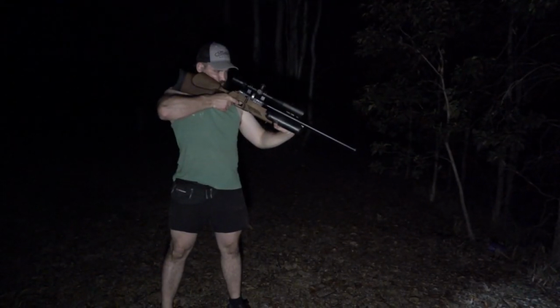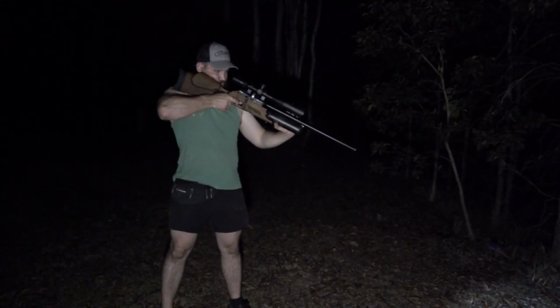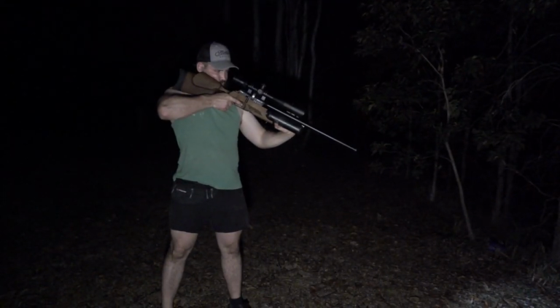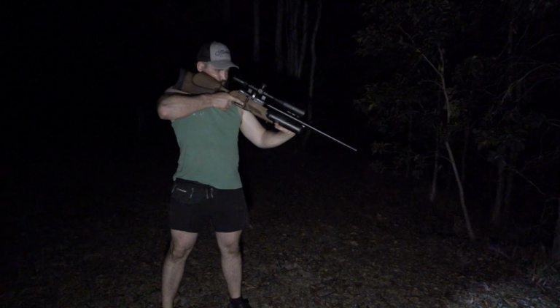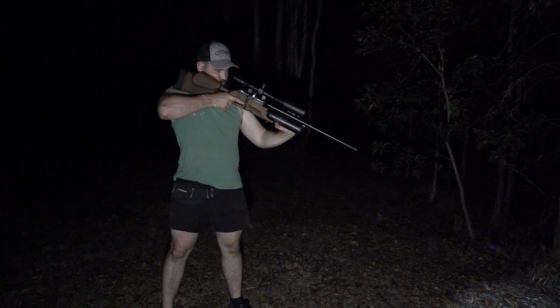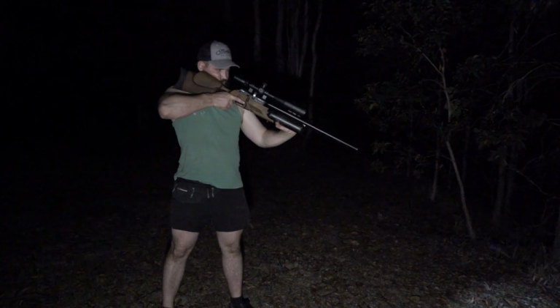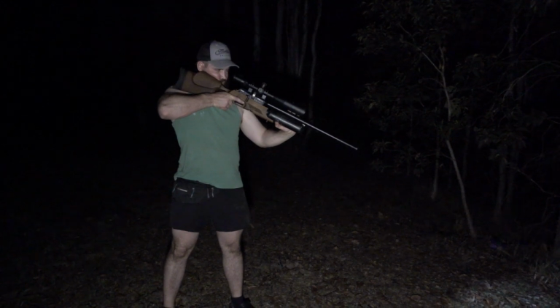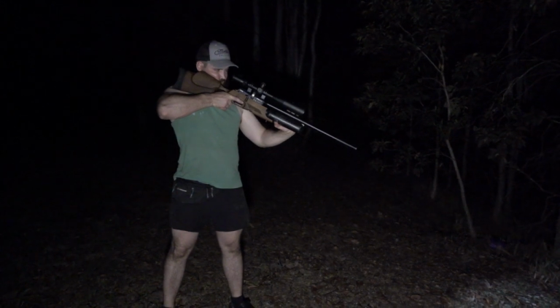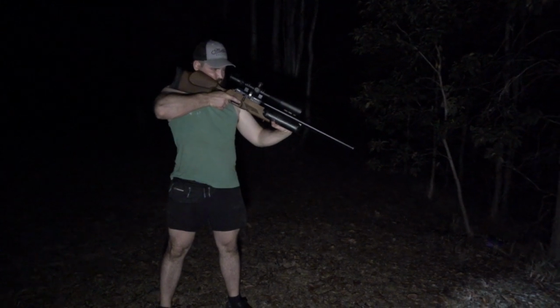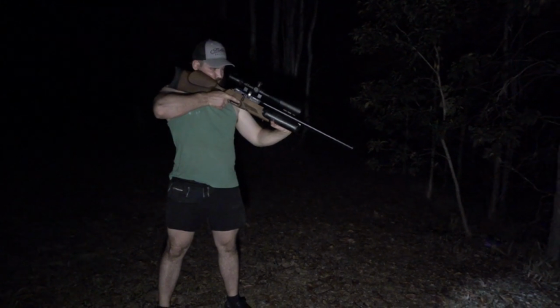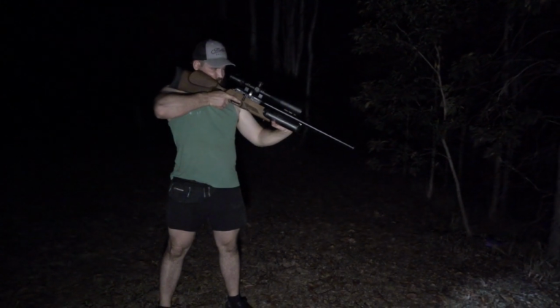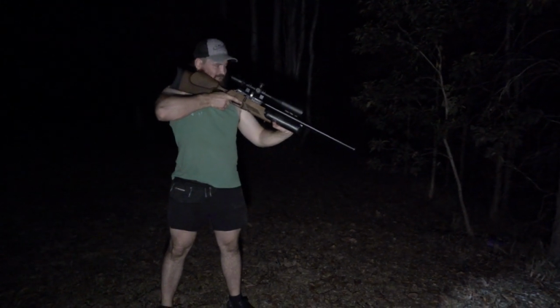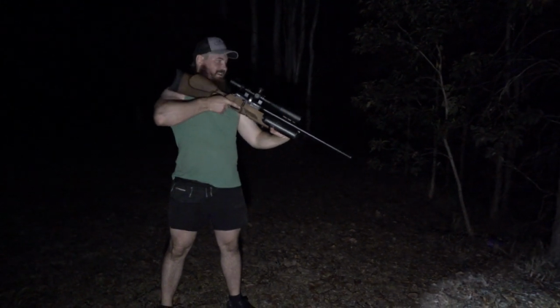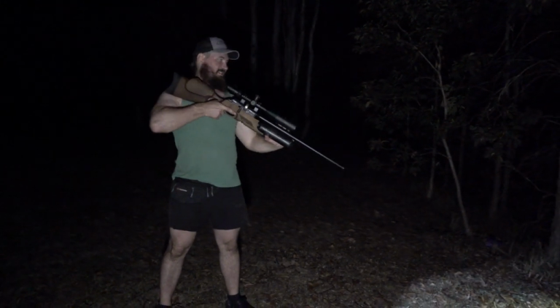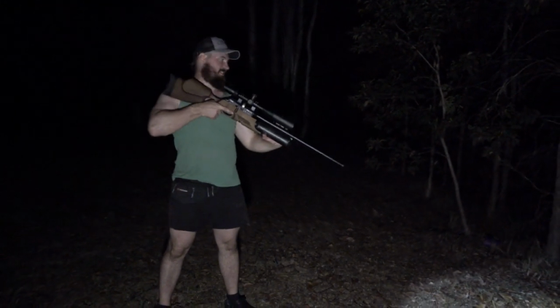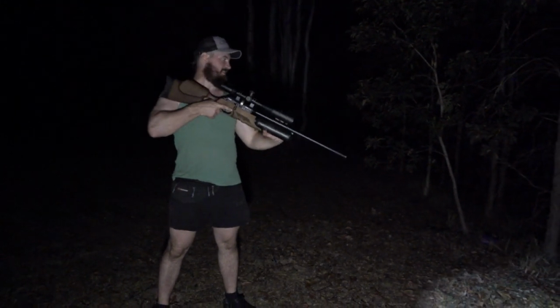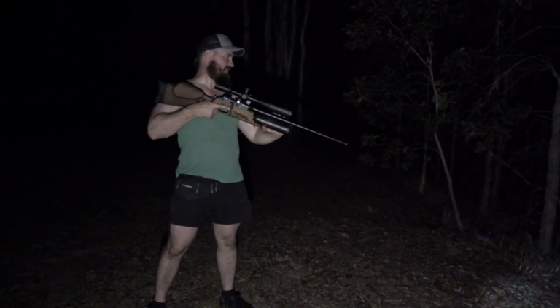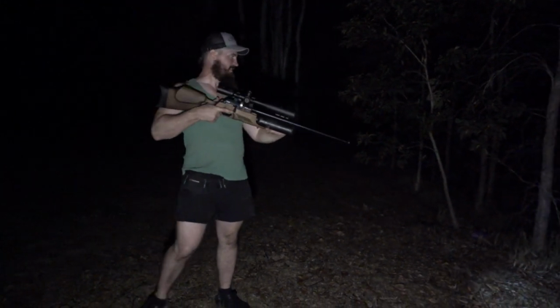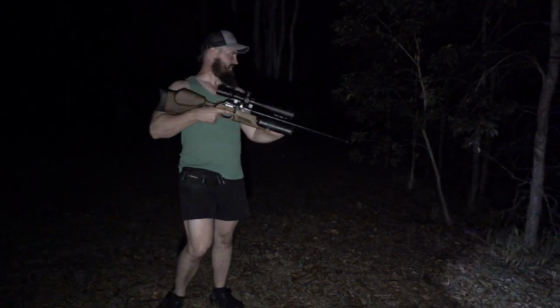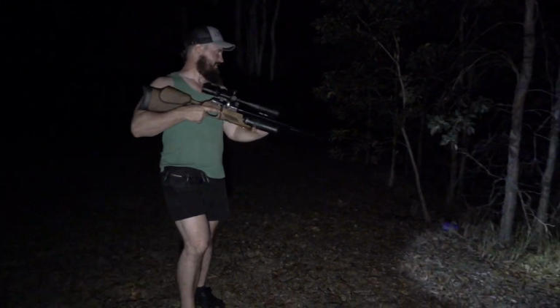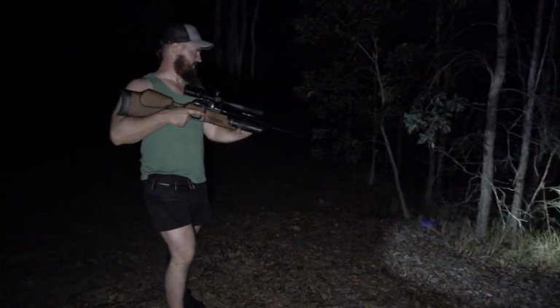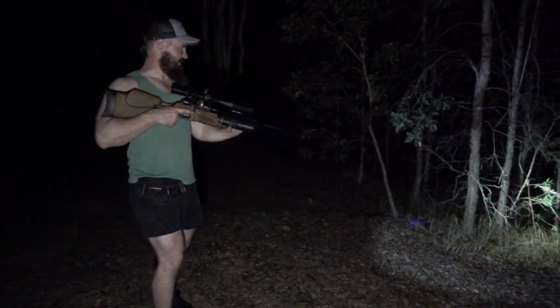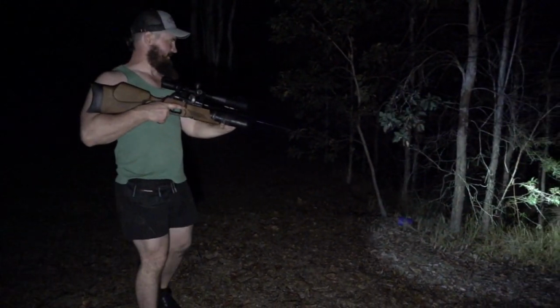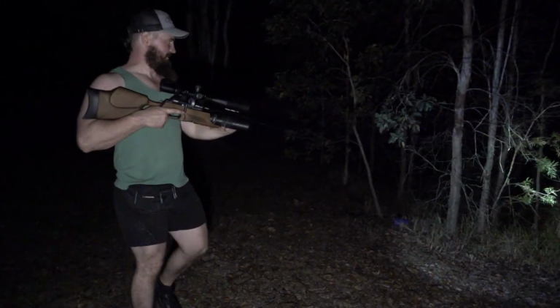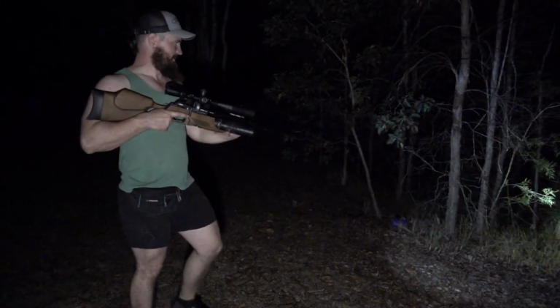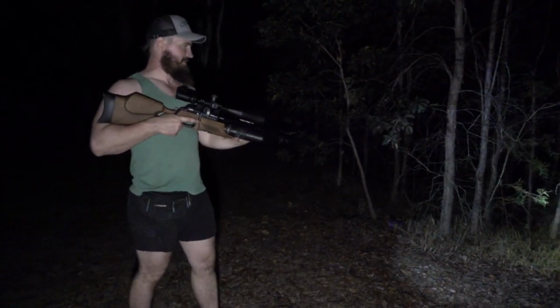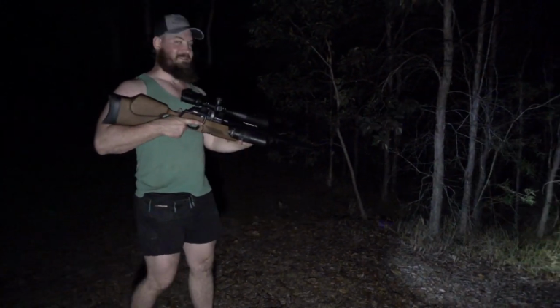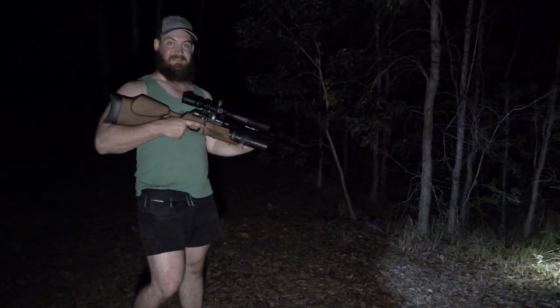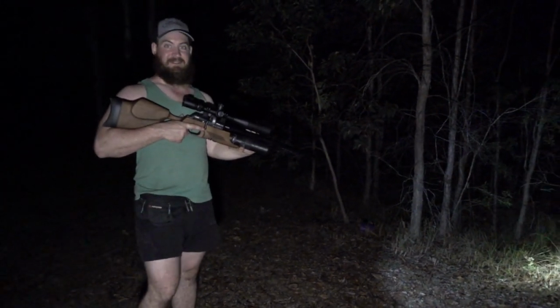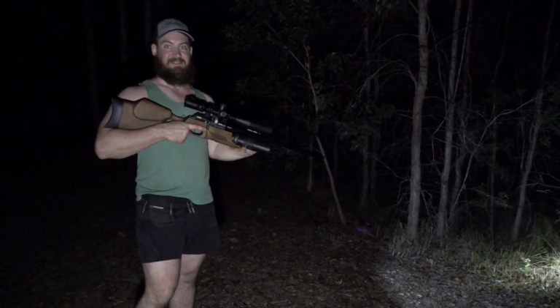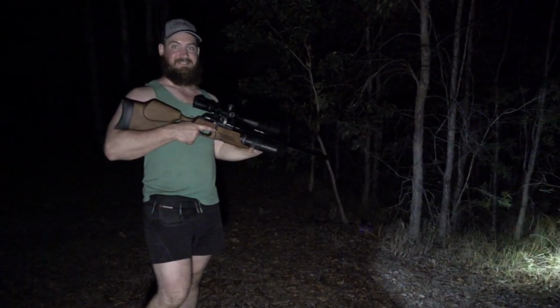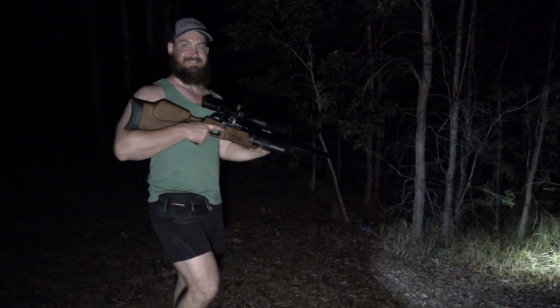Right through the back of the head — that's awesome. There it is, I can see it.